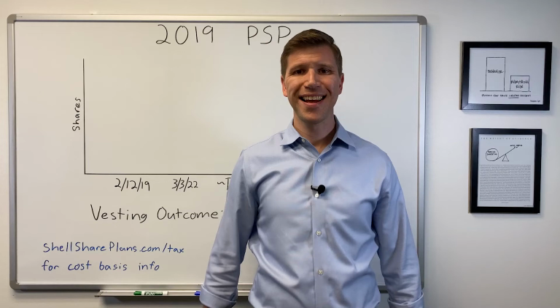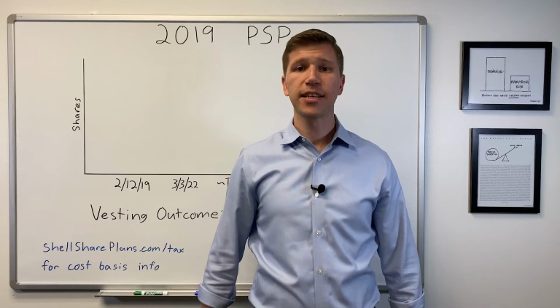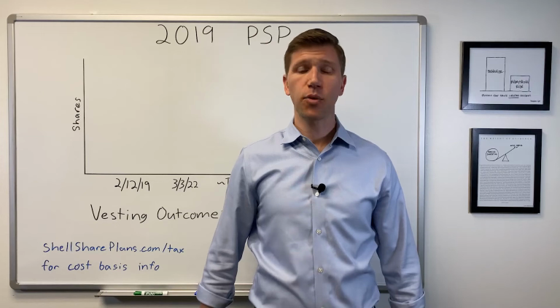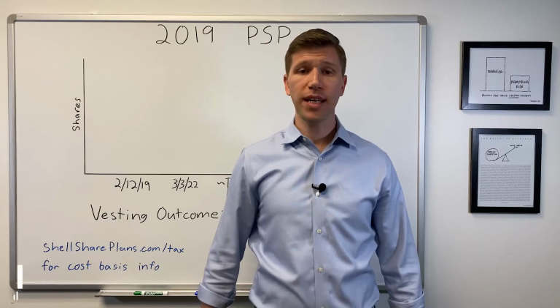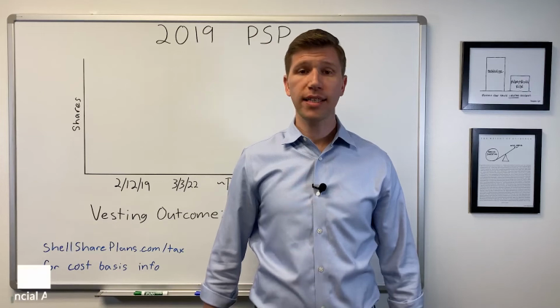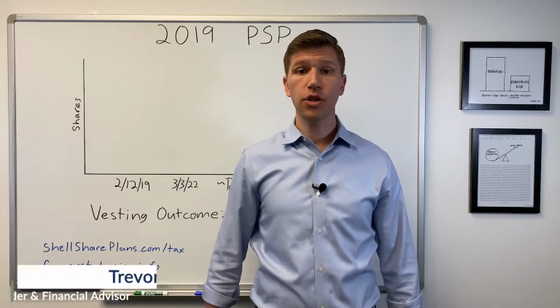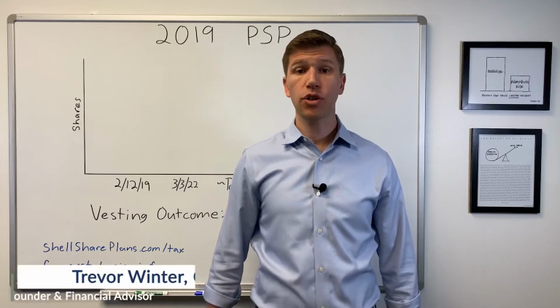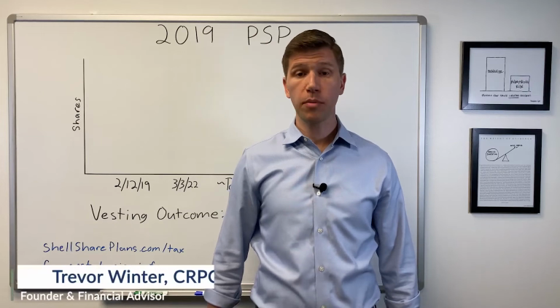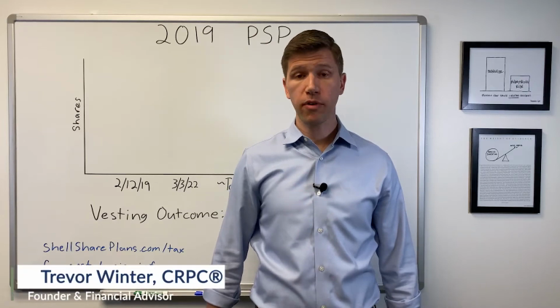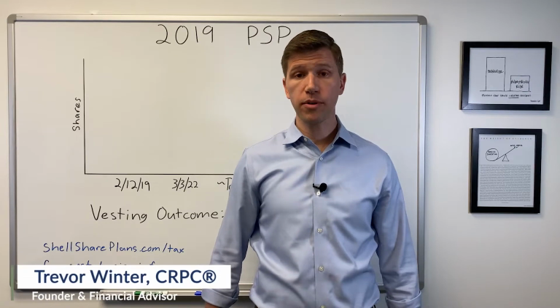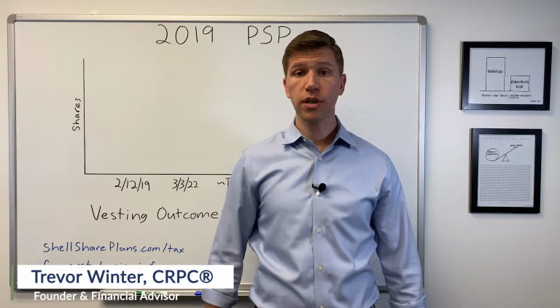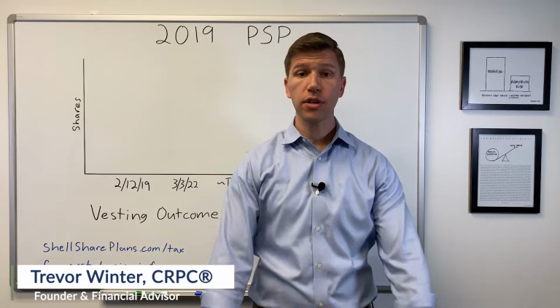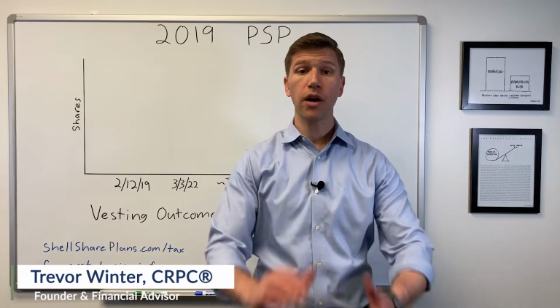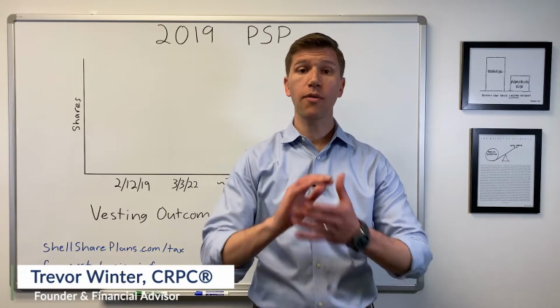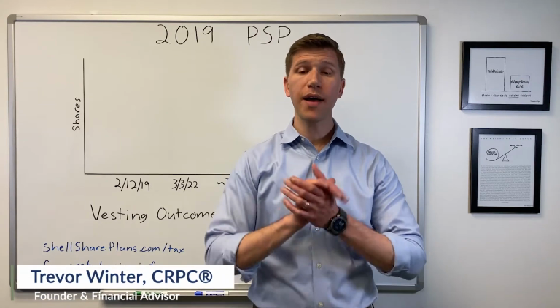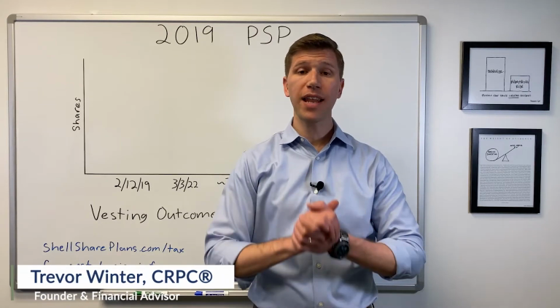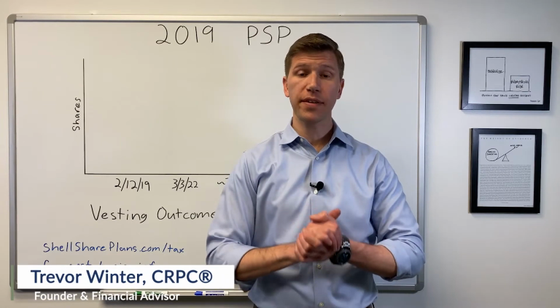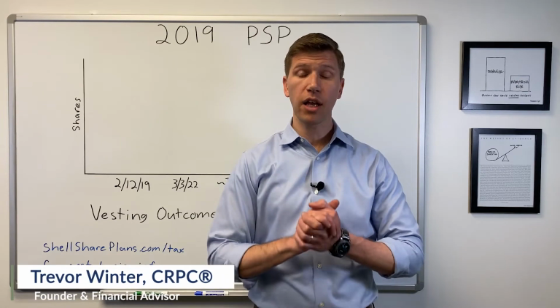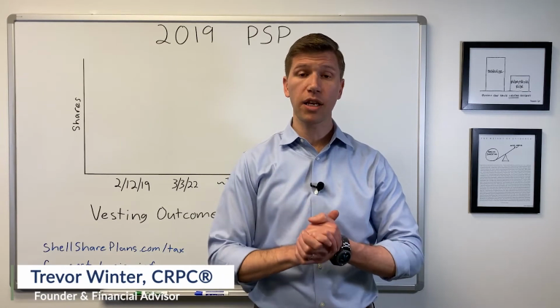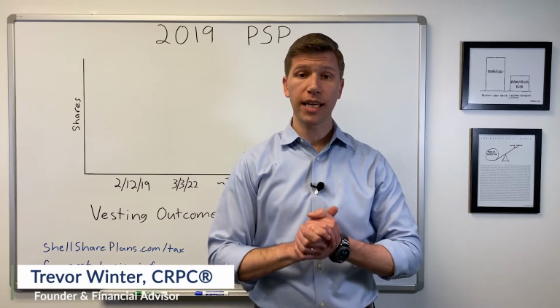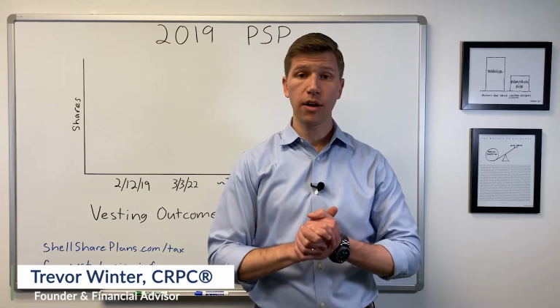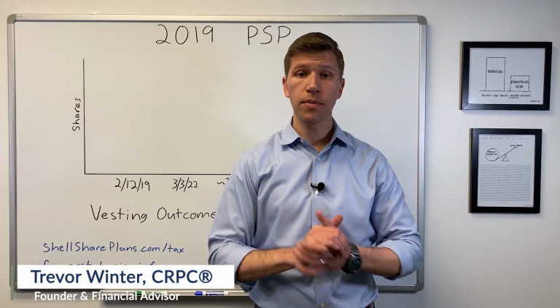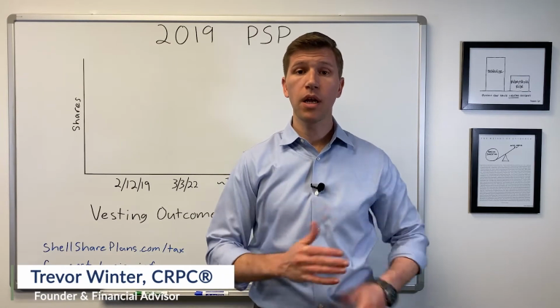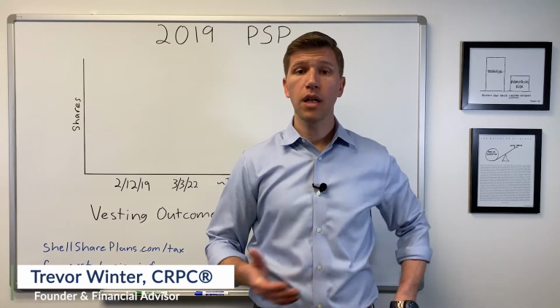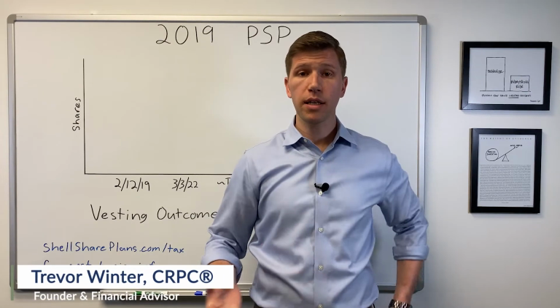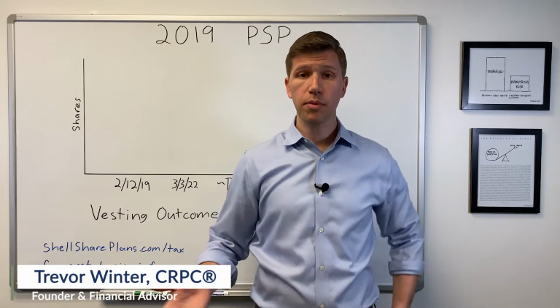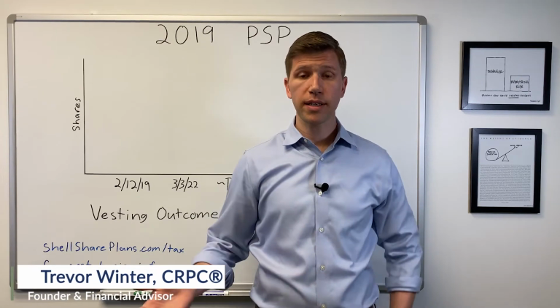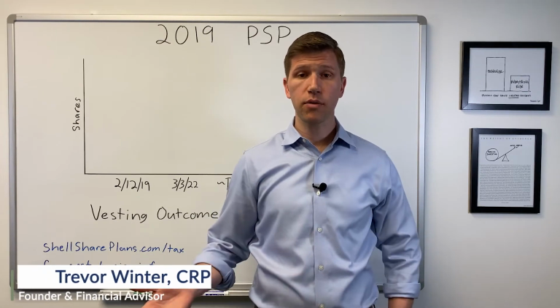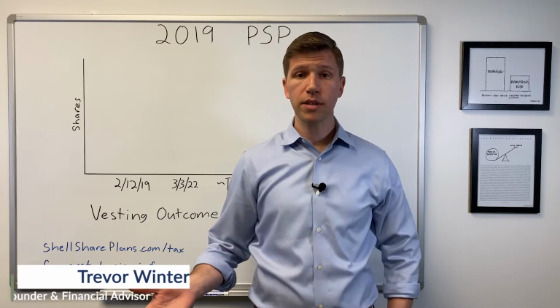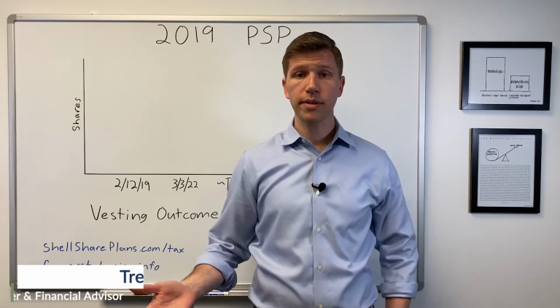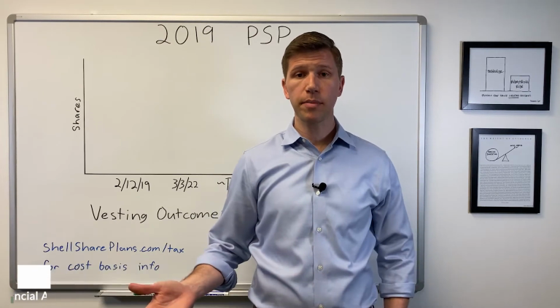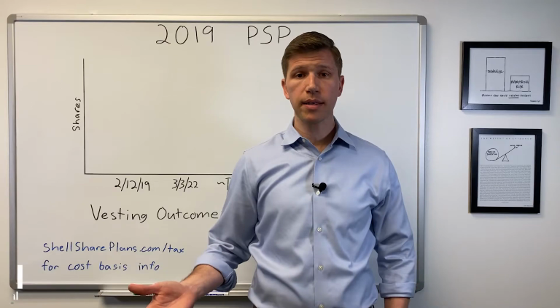2019 Shell performance shares are arriving at Fidelity now. Let's break down what to expect.